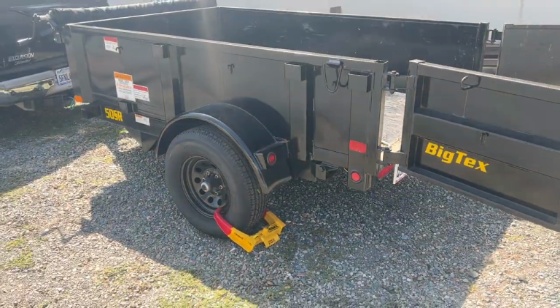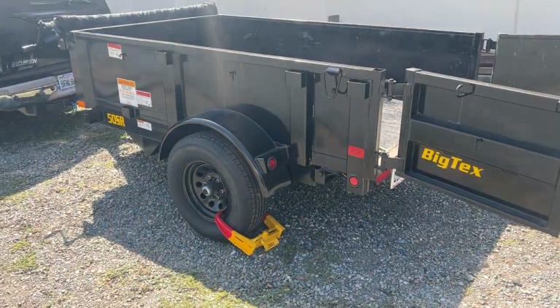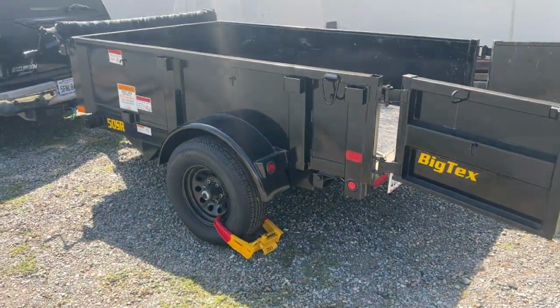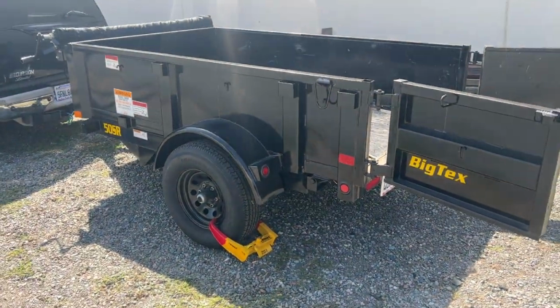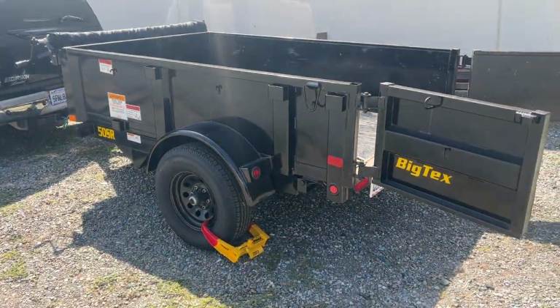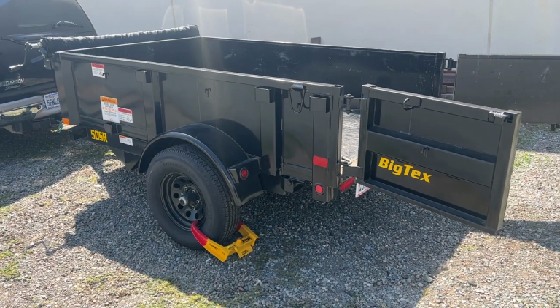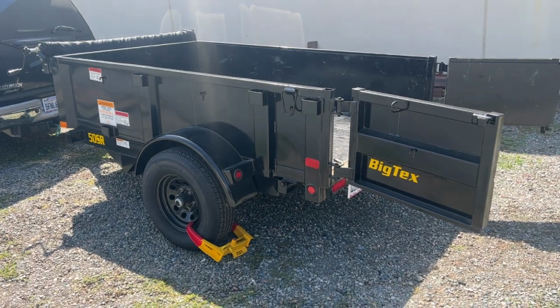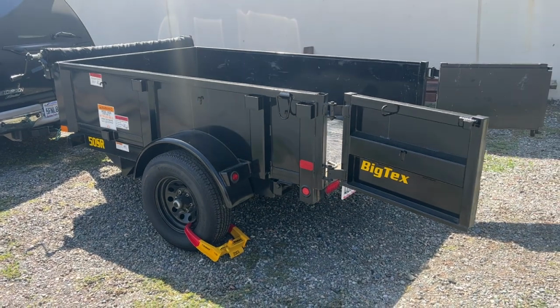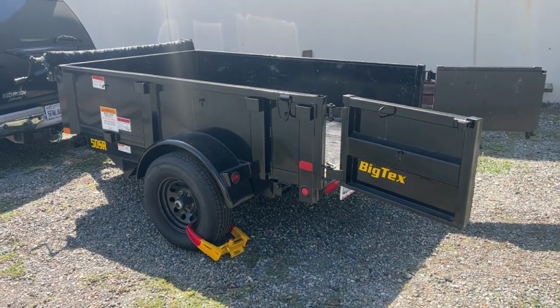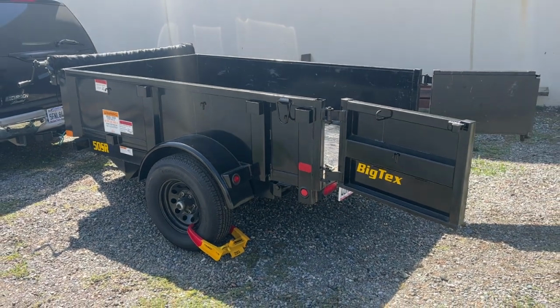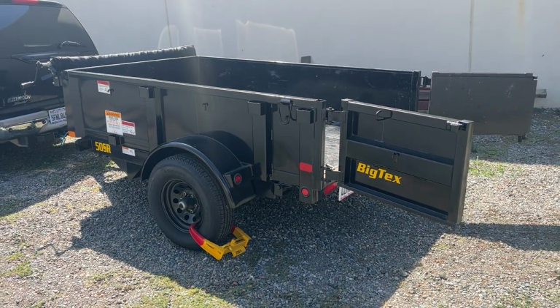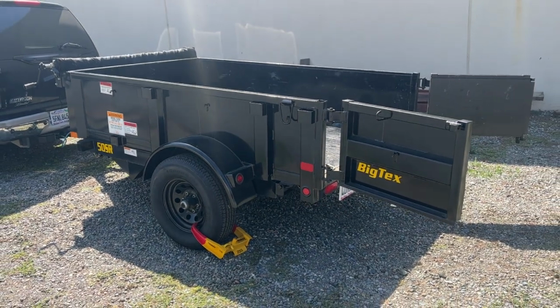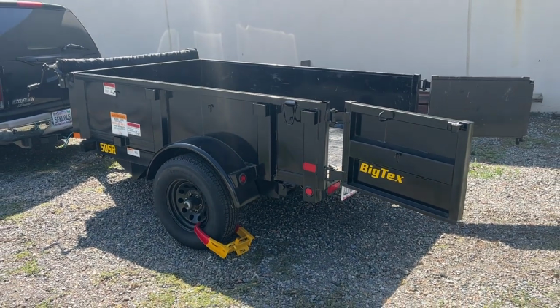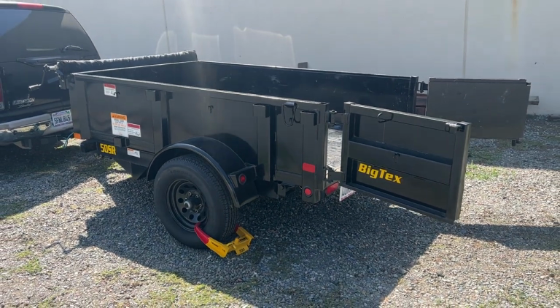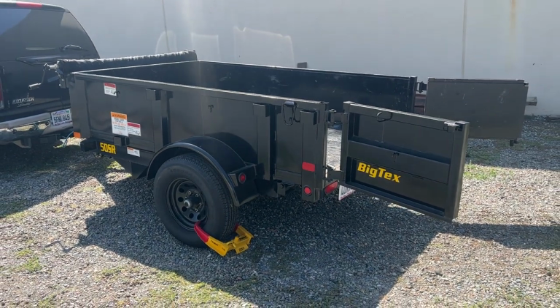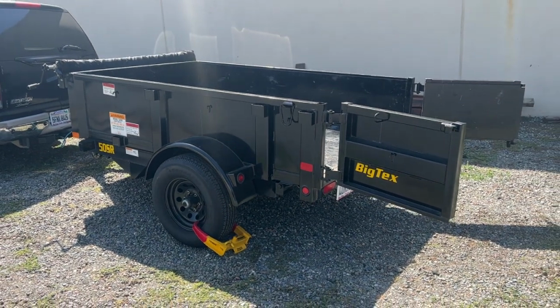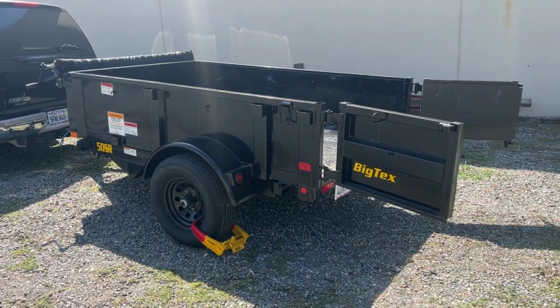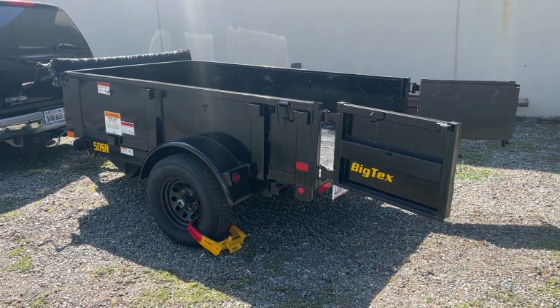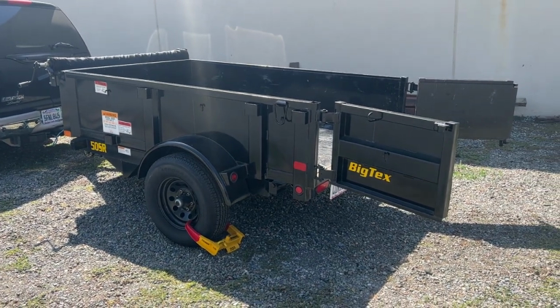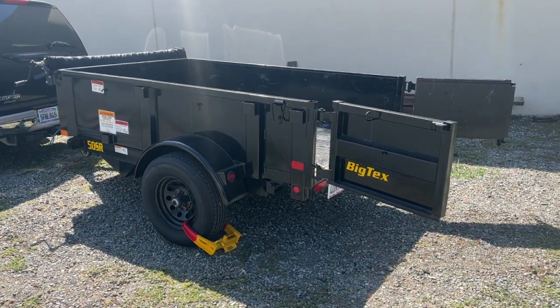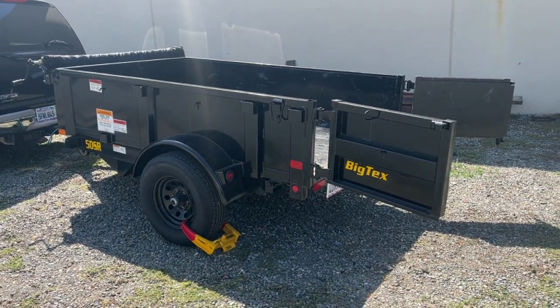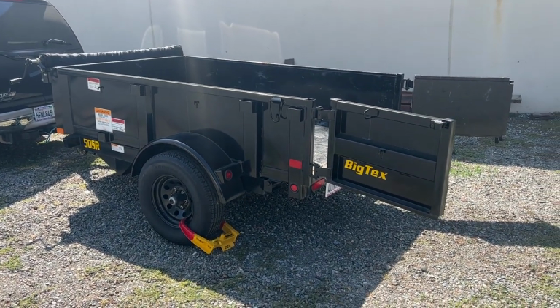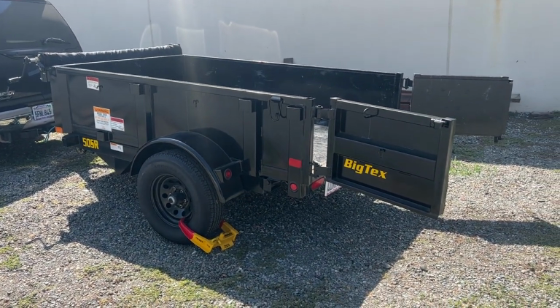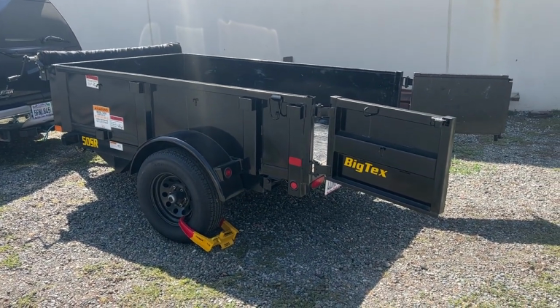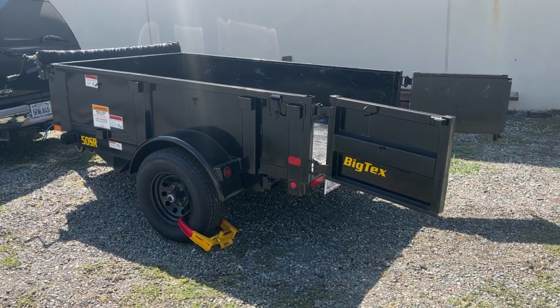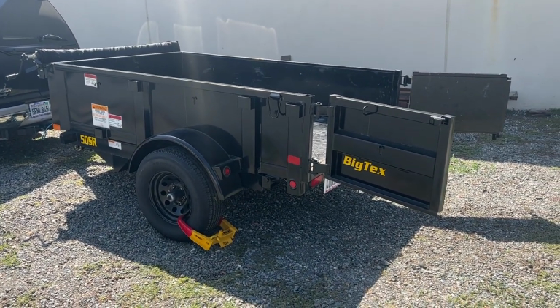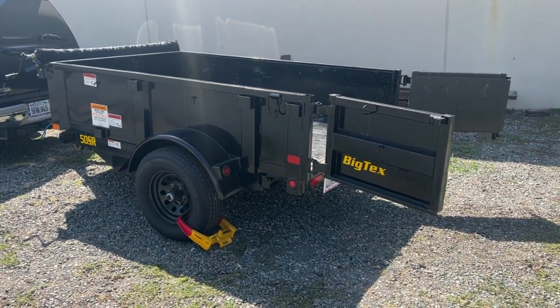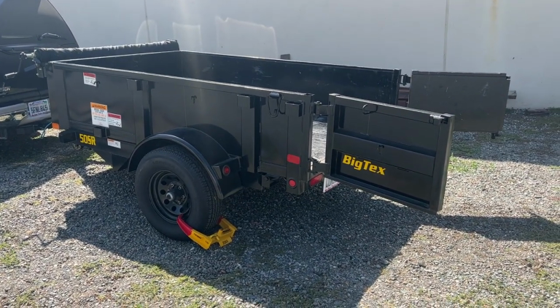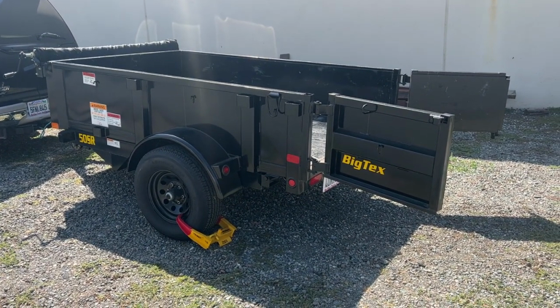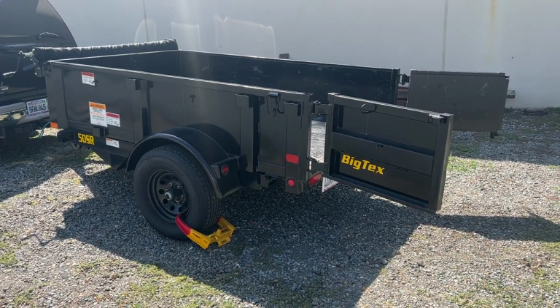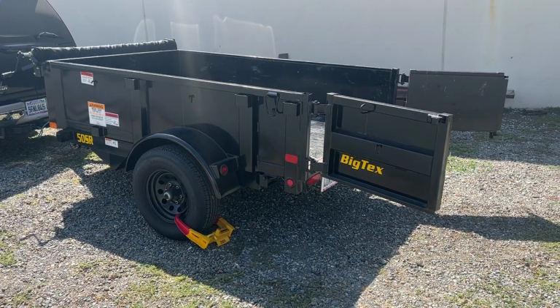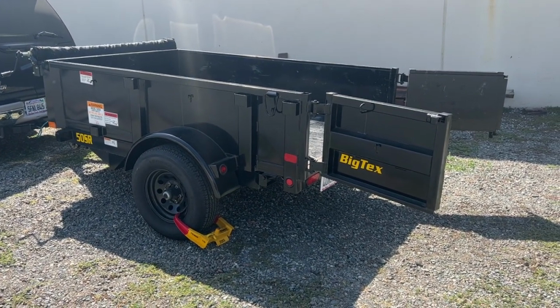So there you go — 2021 Big Tex 50SR dump trailer. Thanks for watching.